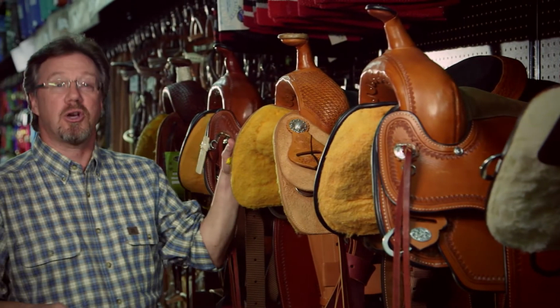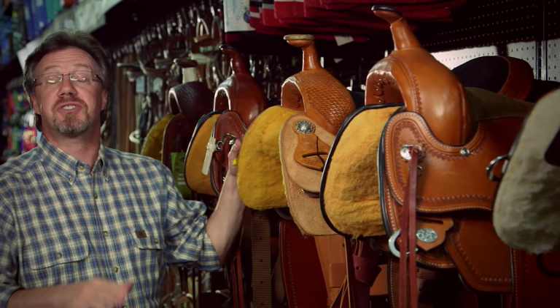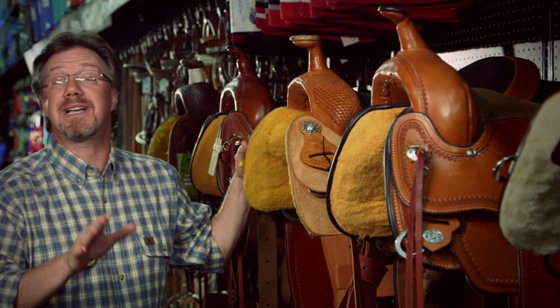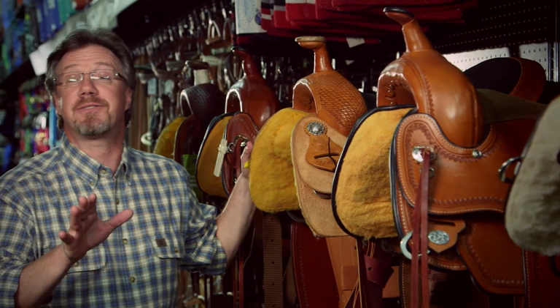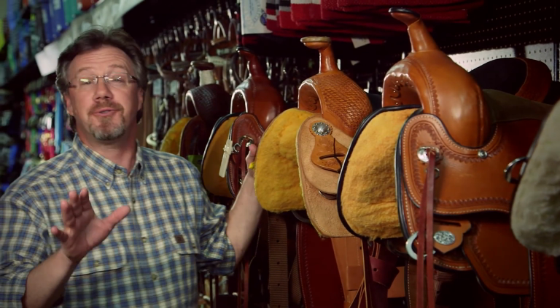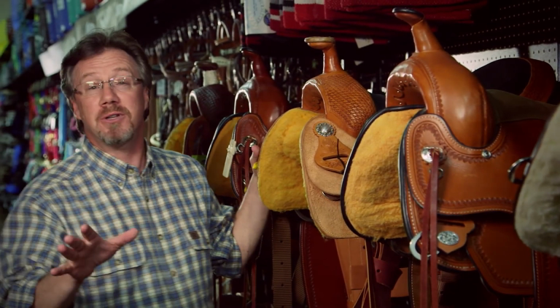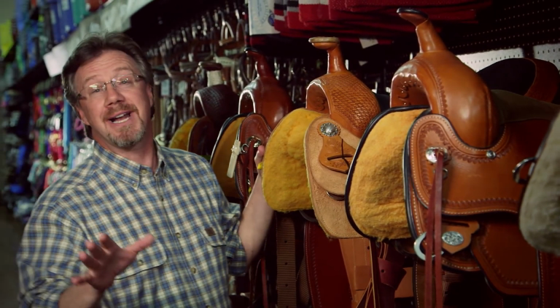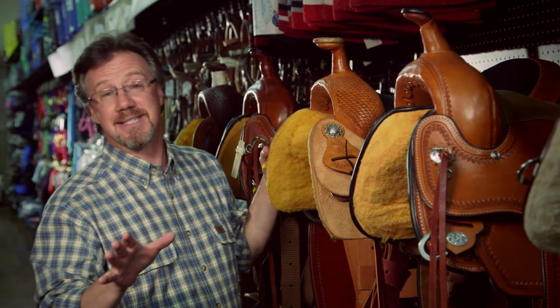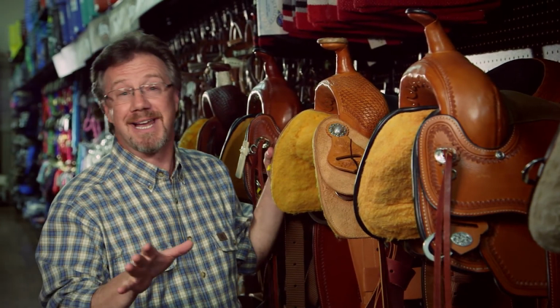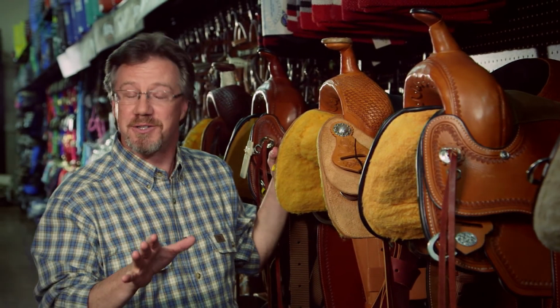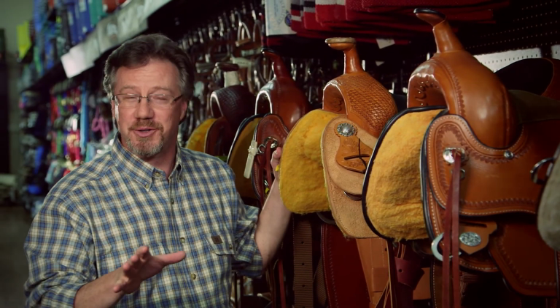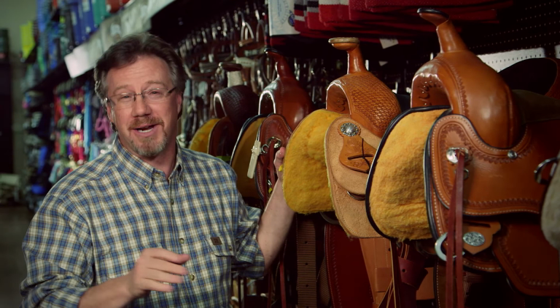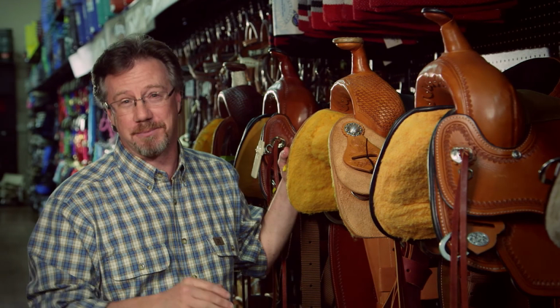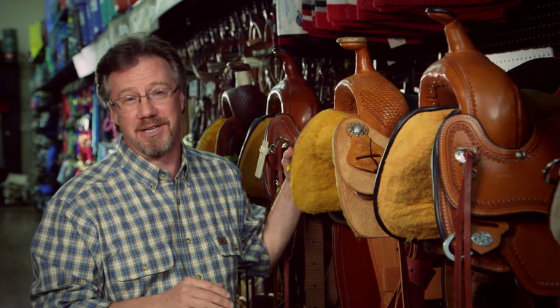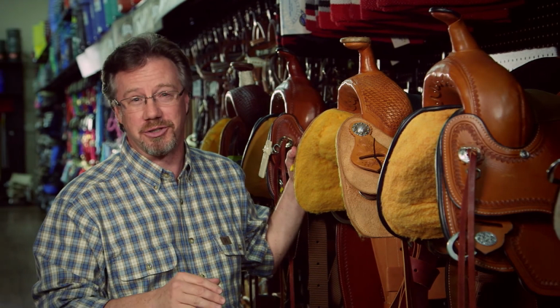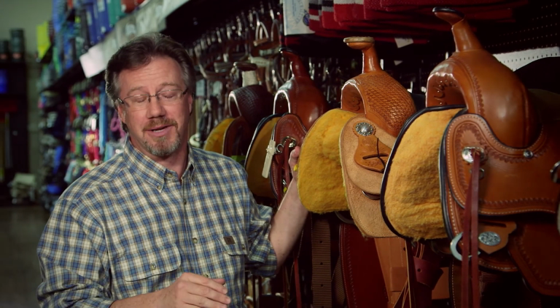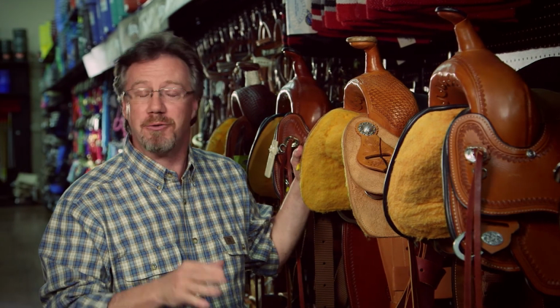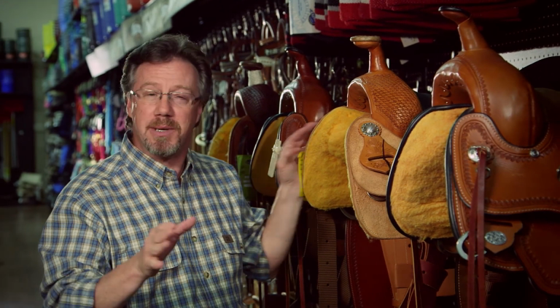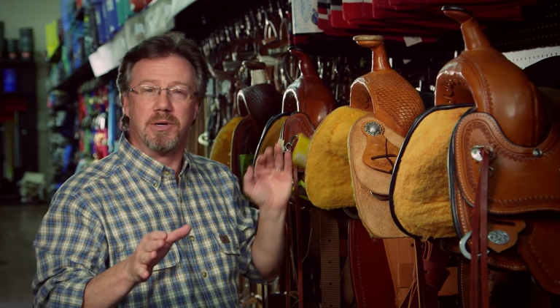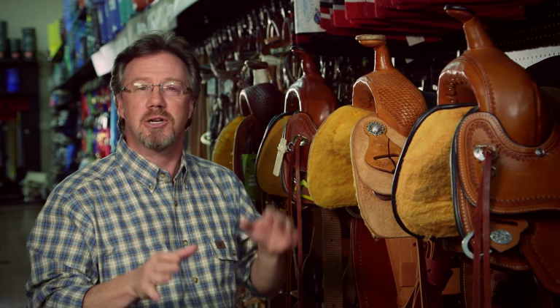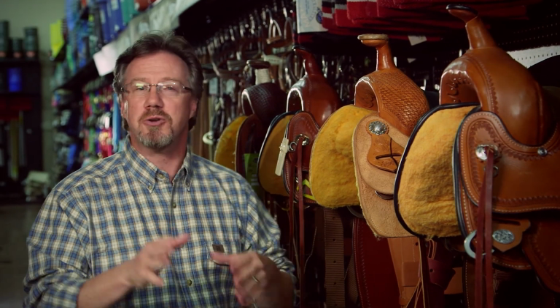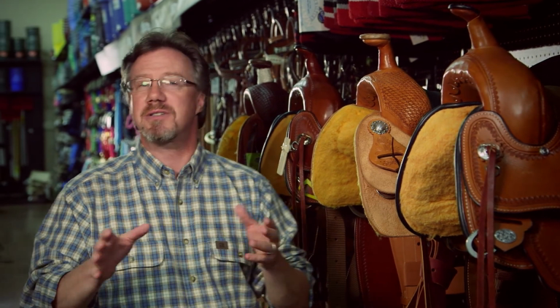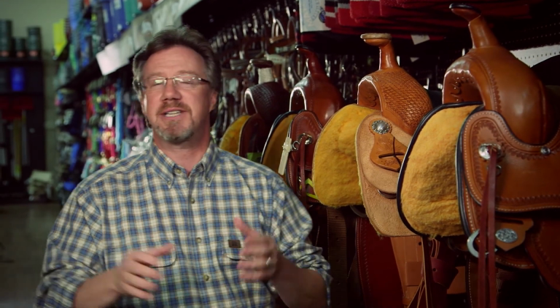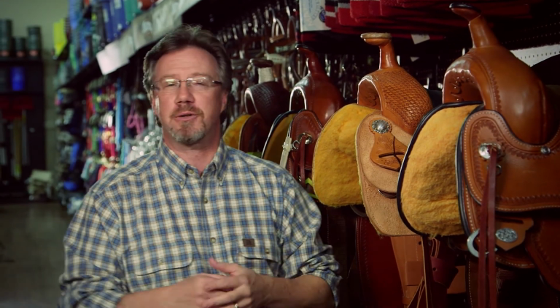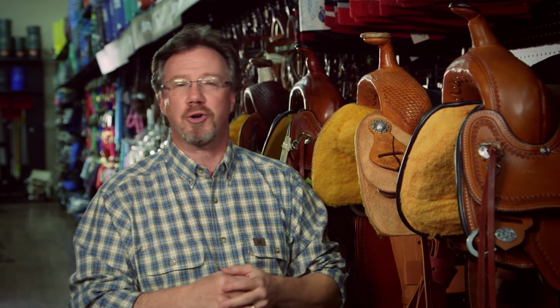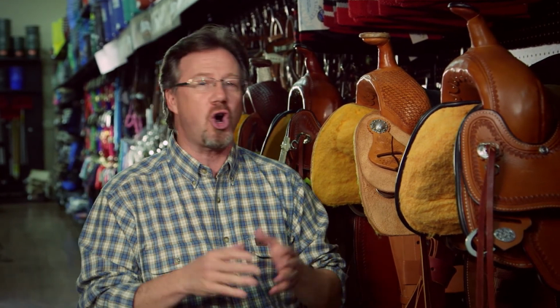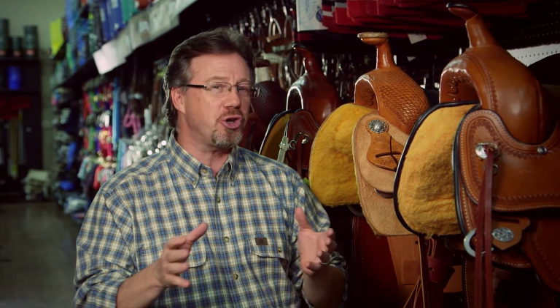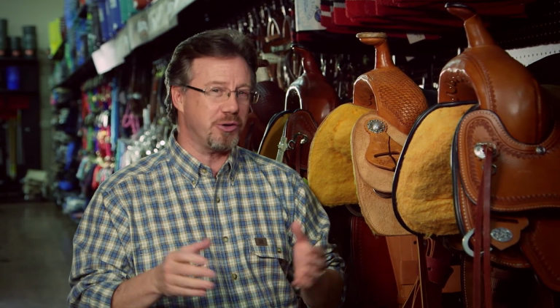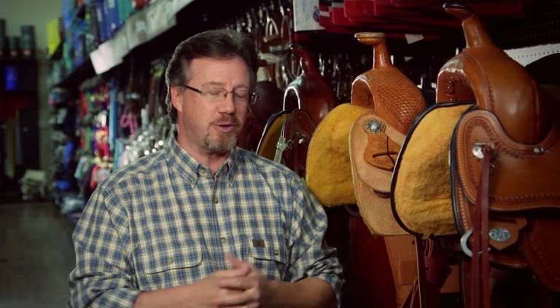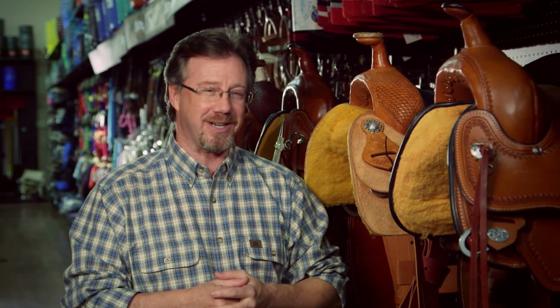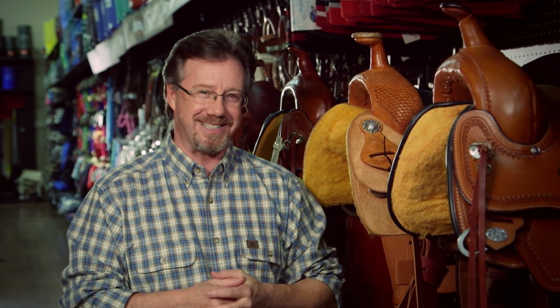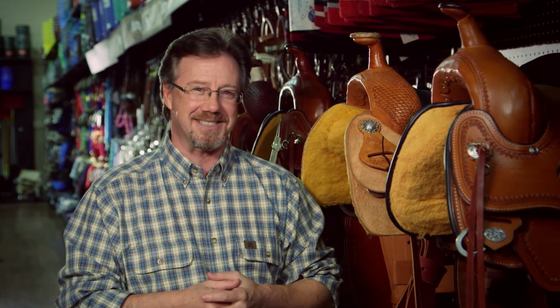Coastal has a full line of saddles for your riding pleasure. And remember, Coastal is here for all your equine needs.